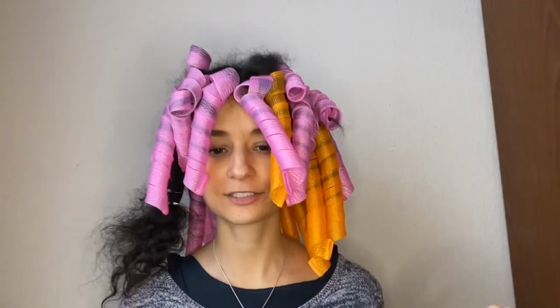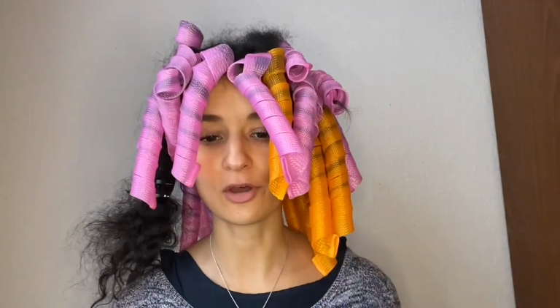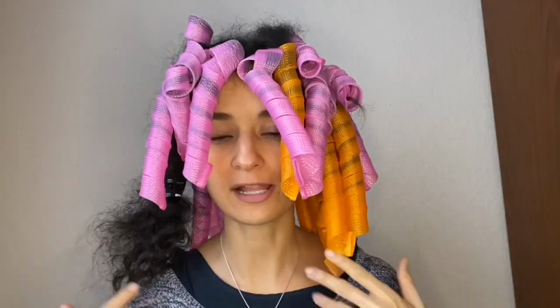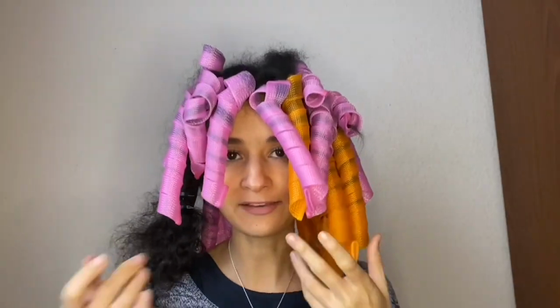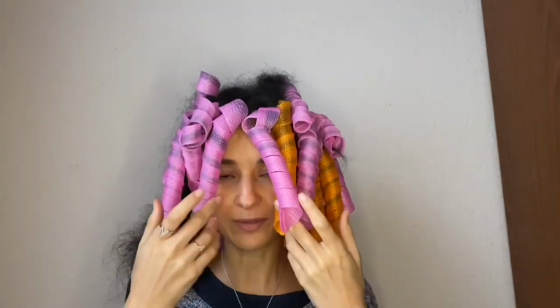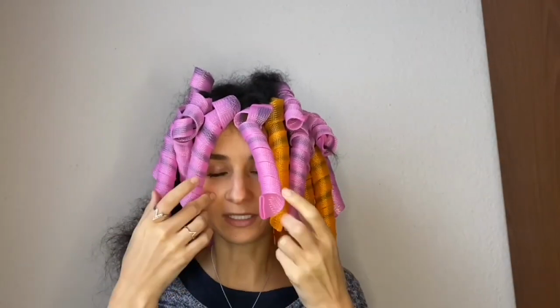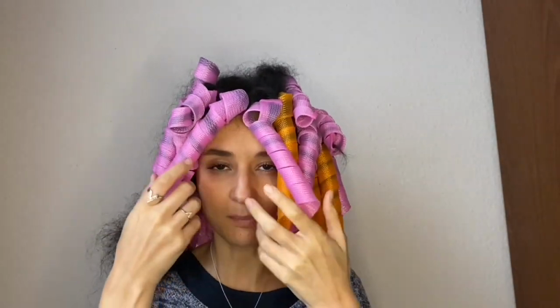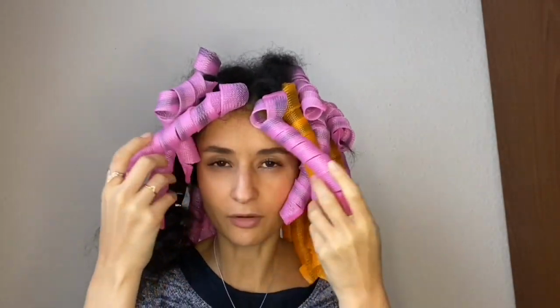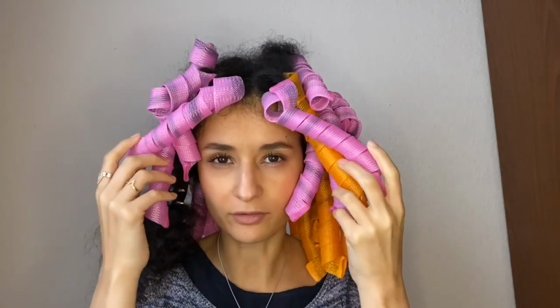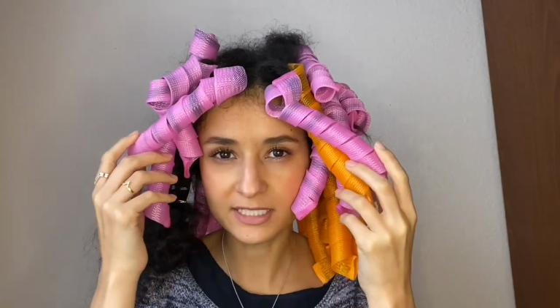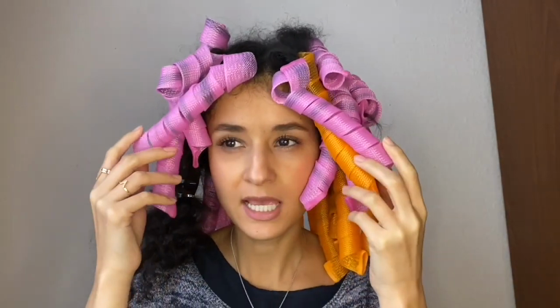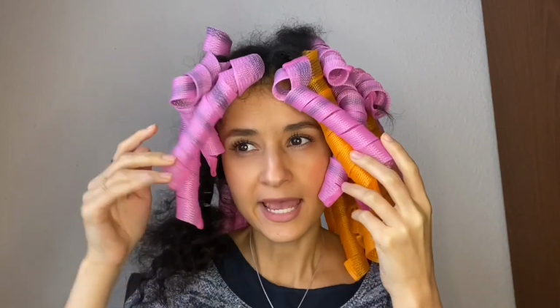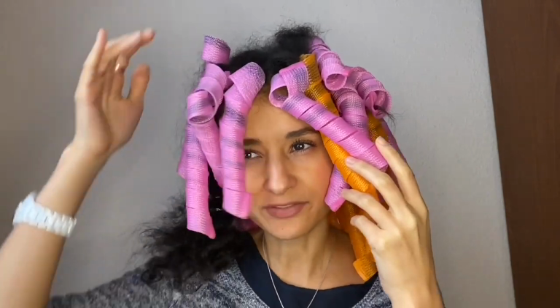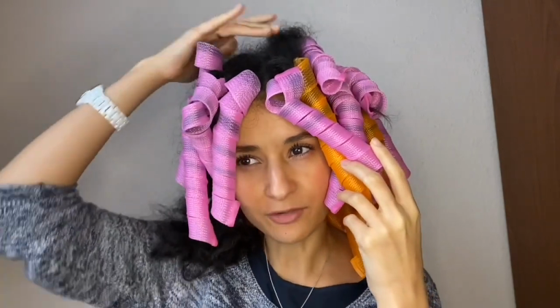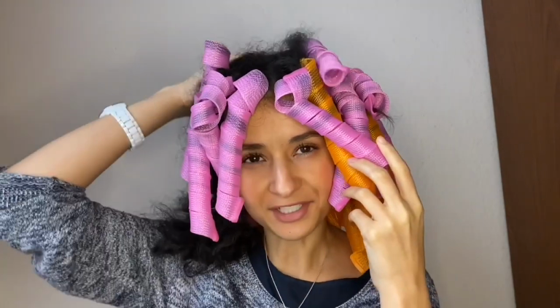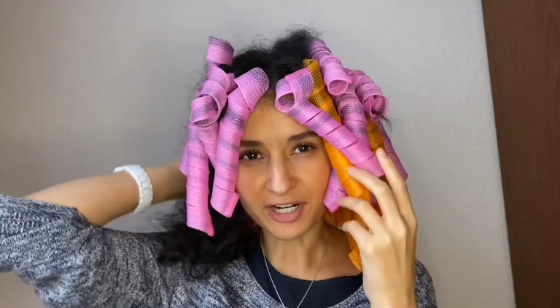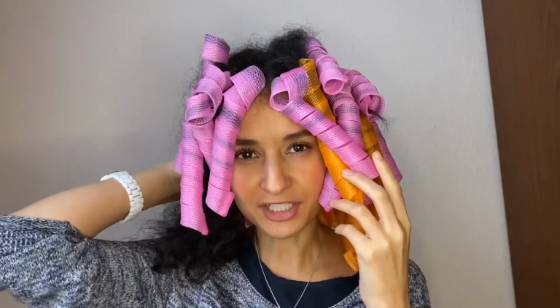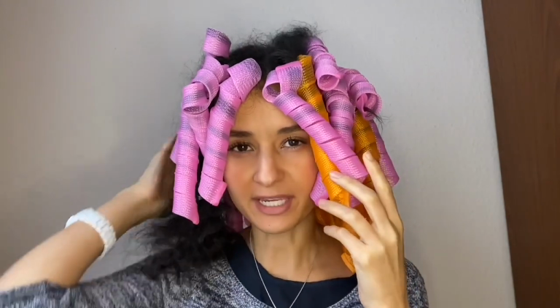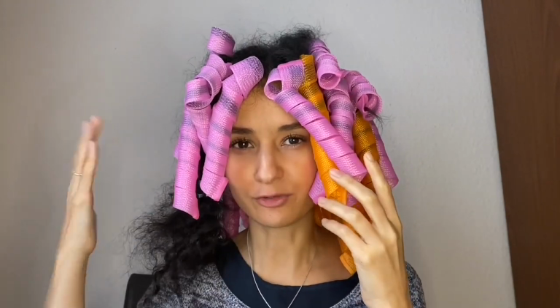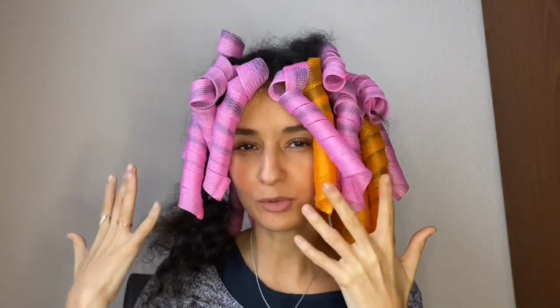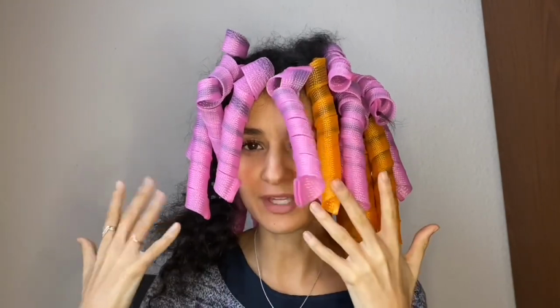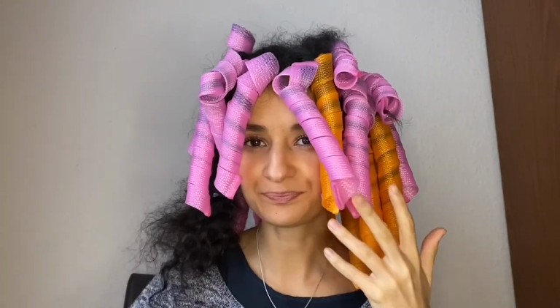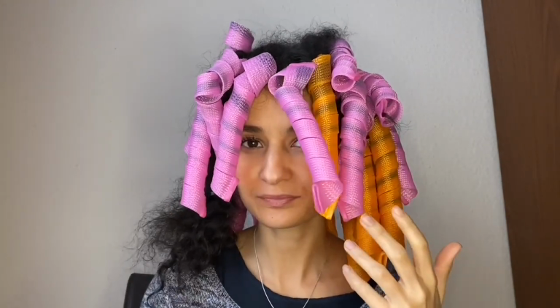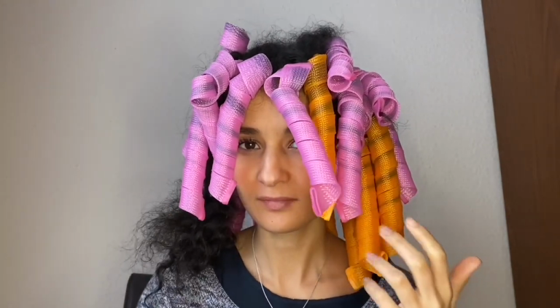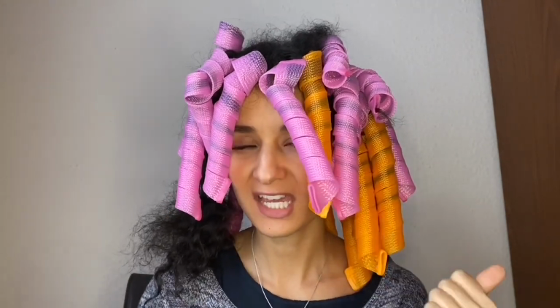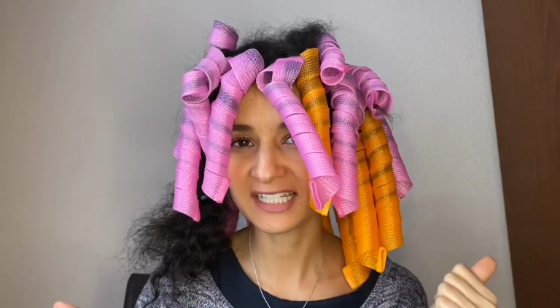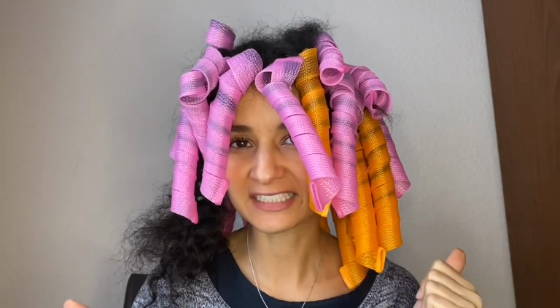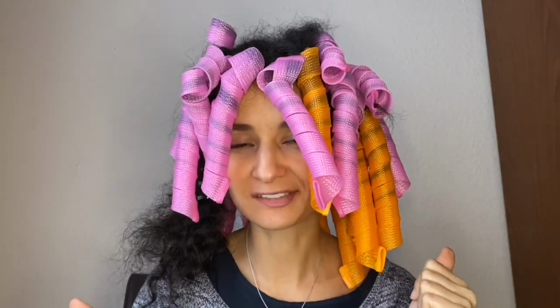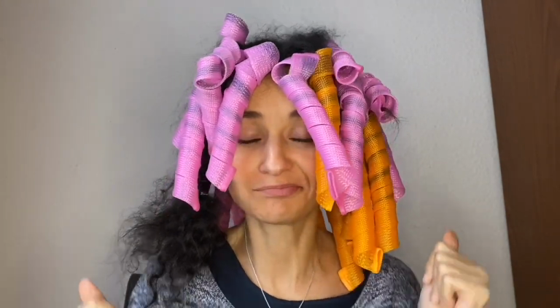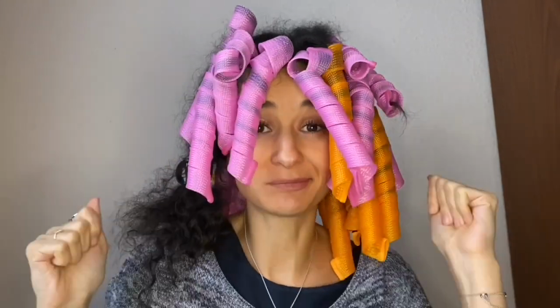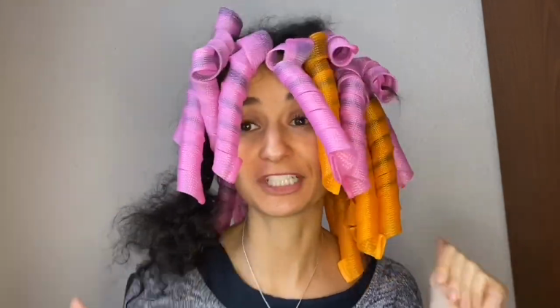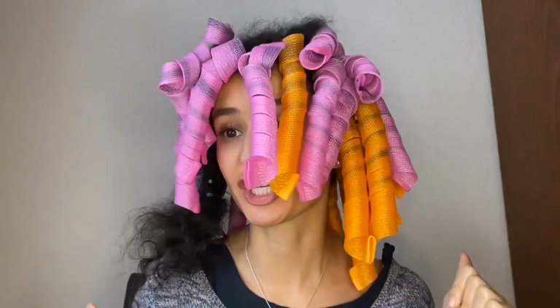So I left them in for a couple of hours and now they are dry, so I can remove them. Let's check it out.